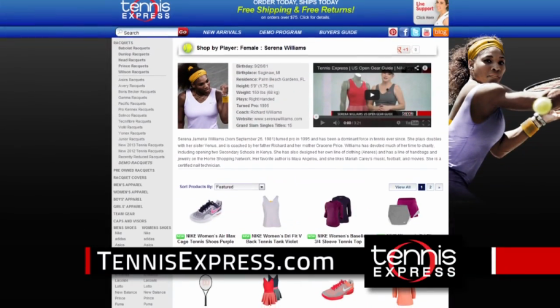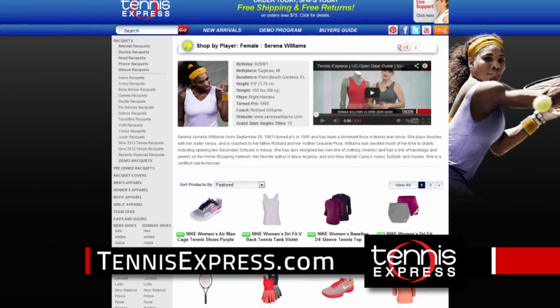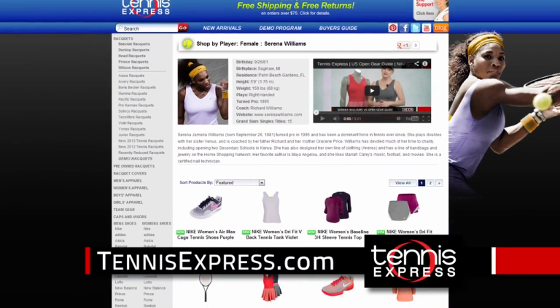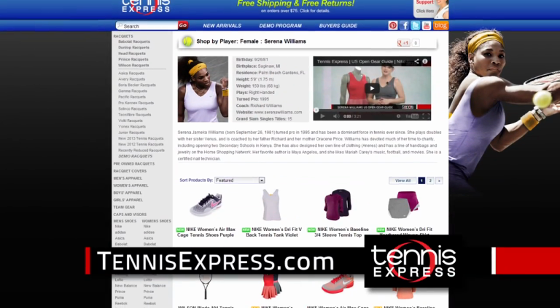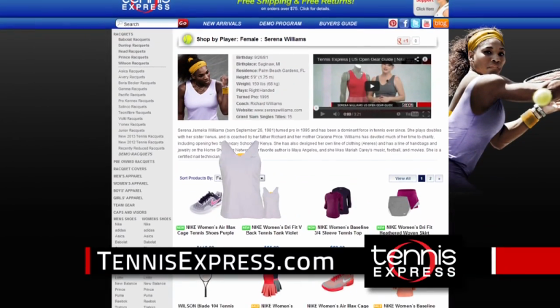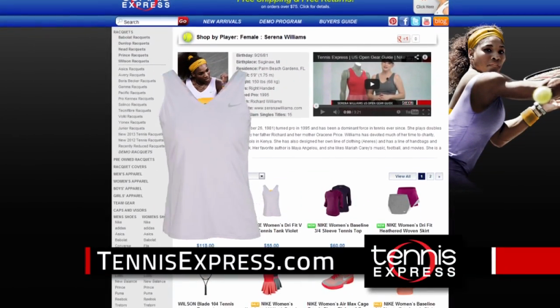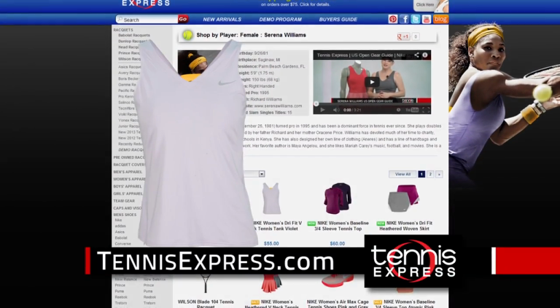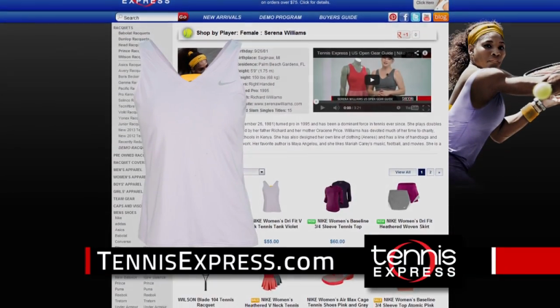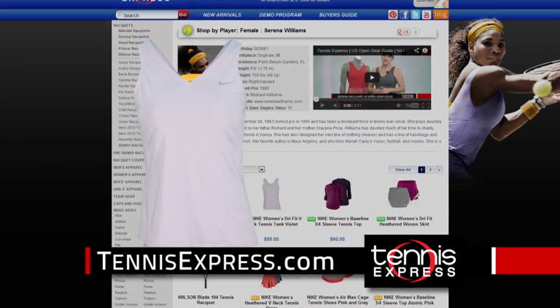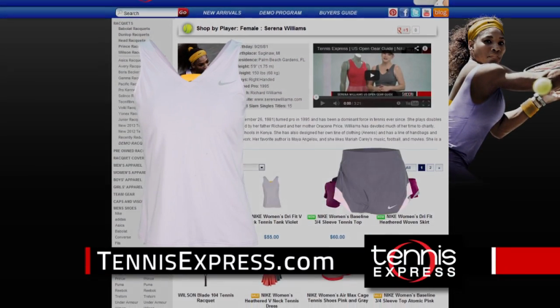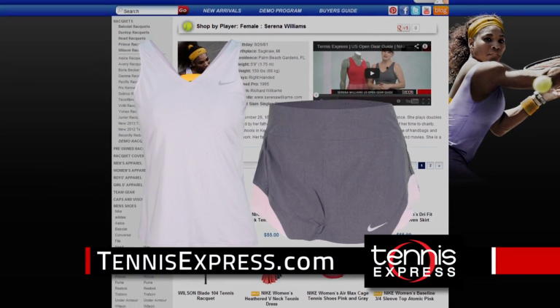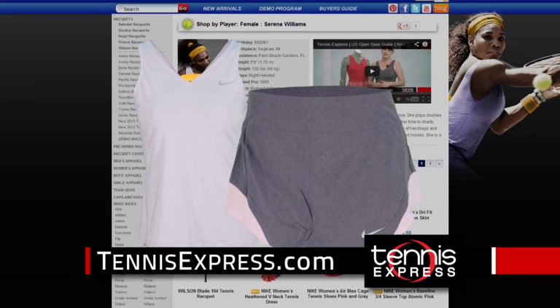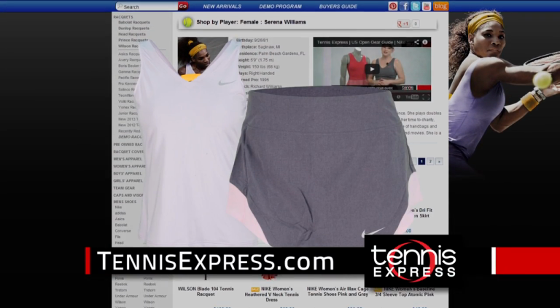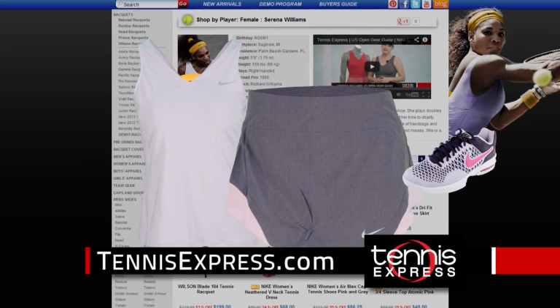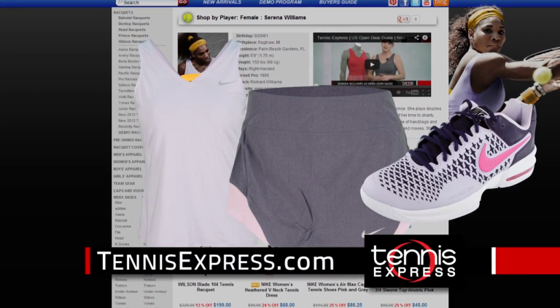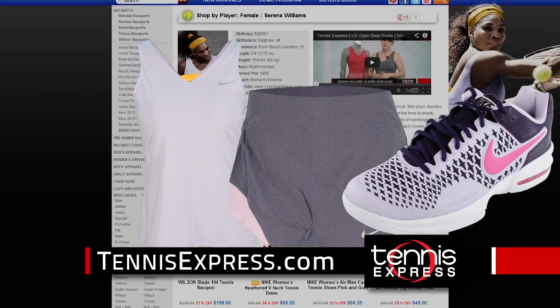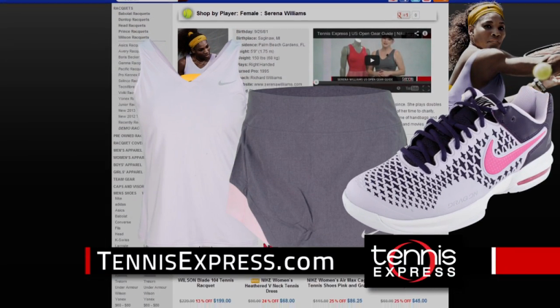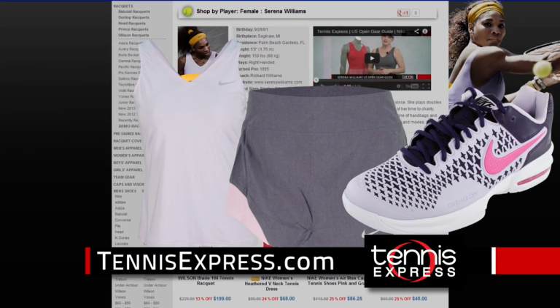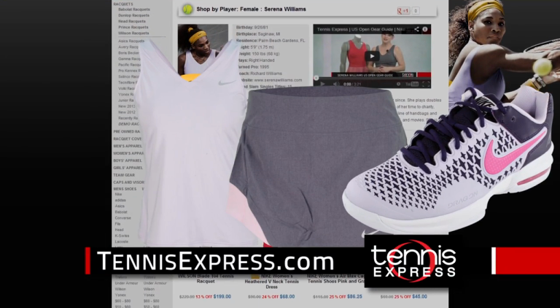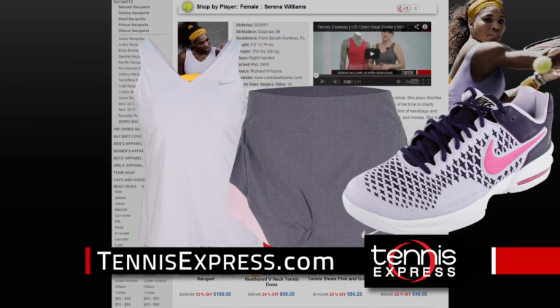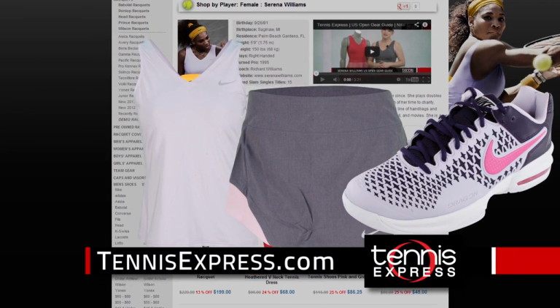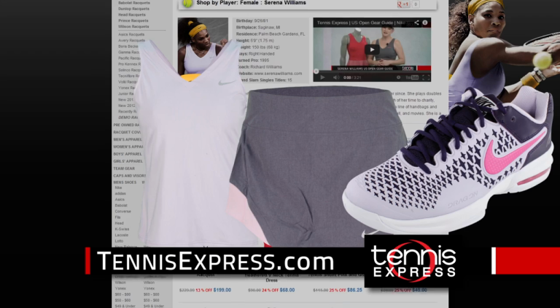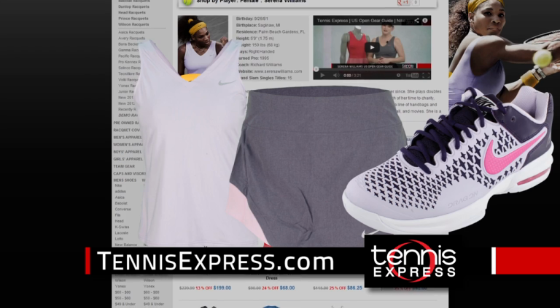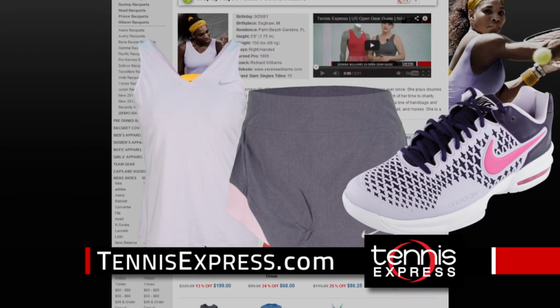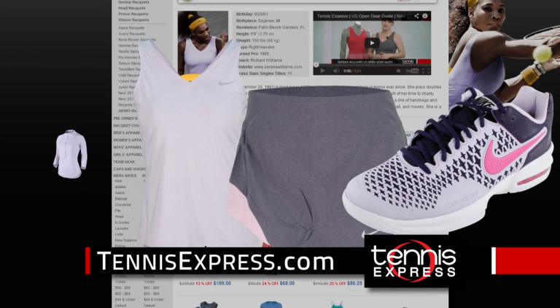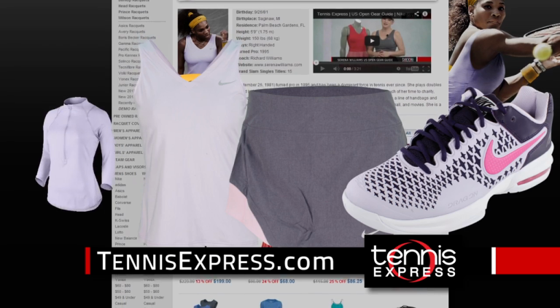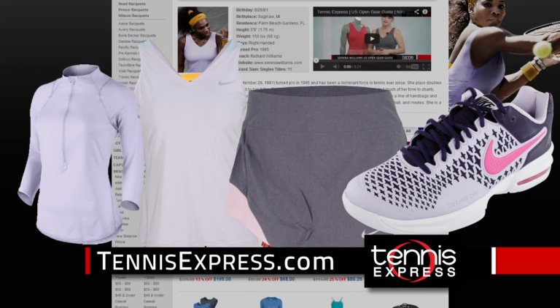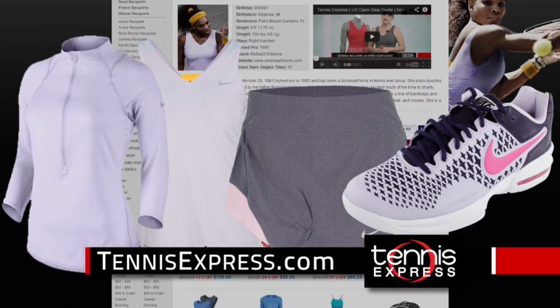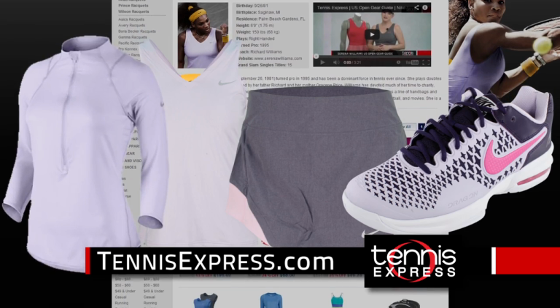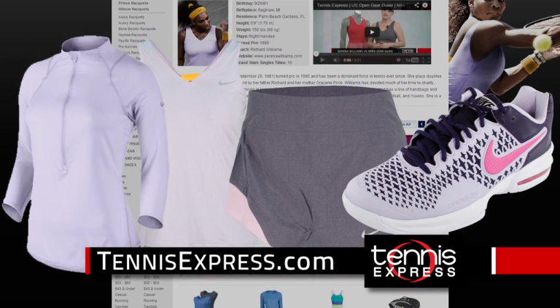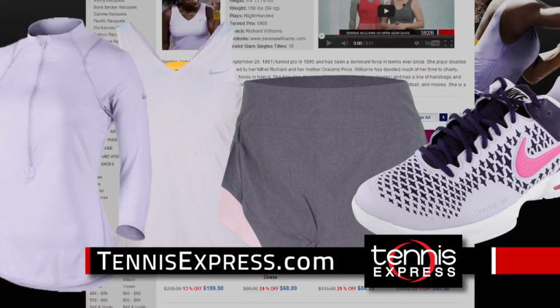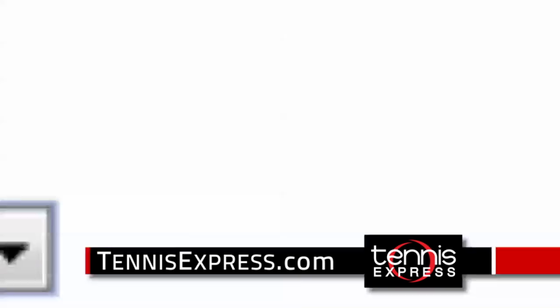Dominate like world number one Serena Williams in the V-back tank and heathered woven skirt with new Air Max Cage shoes and baseline half zip top.